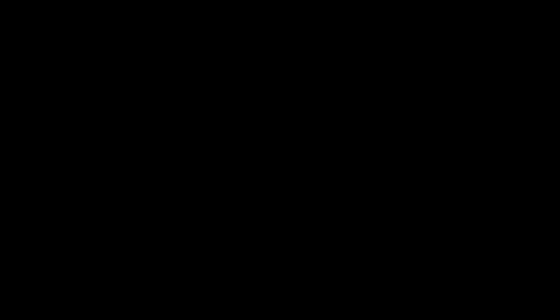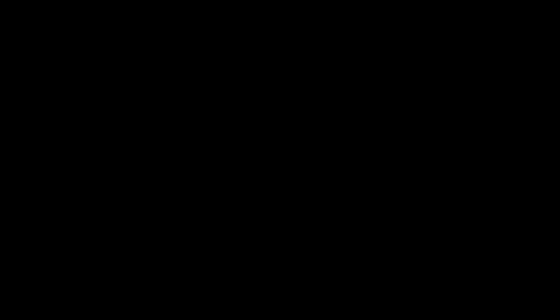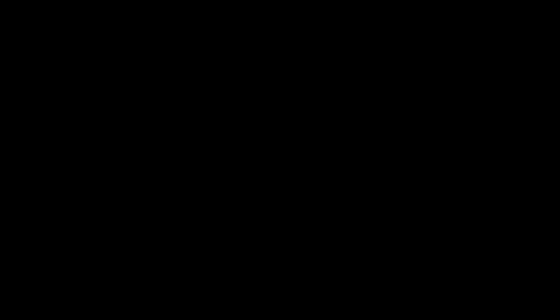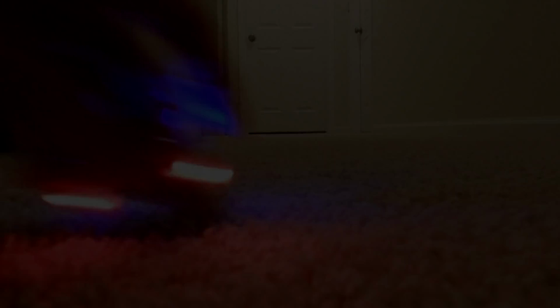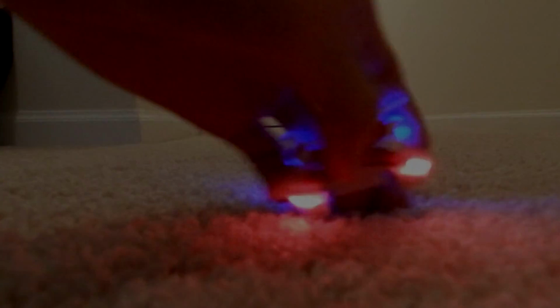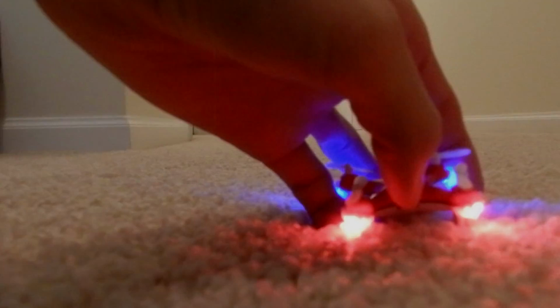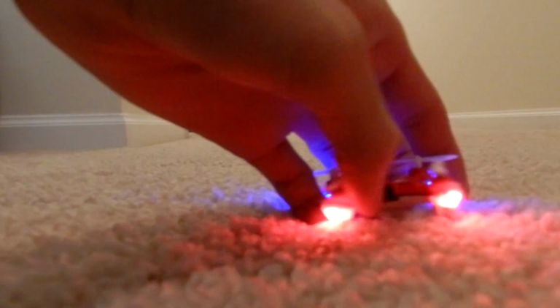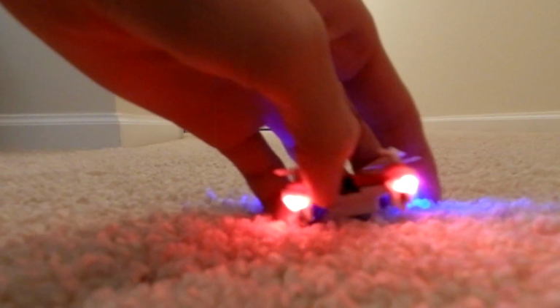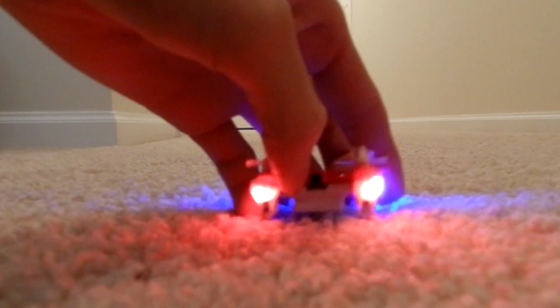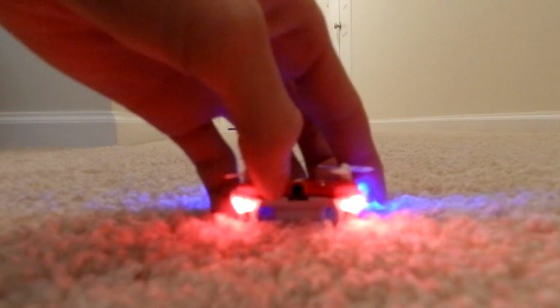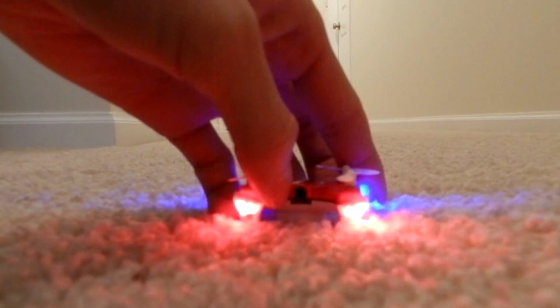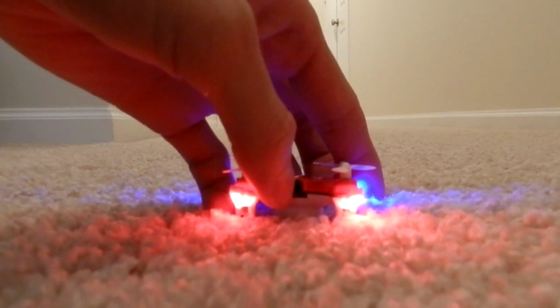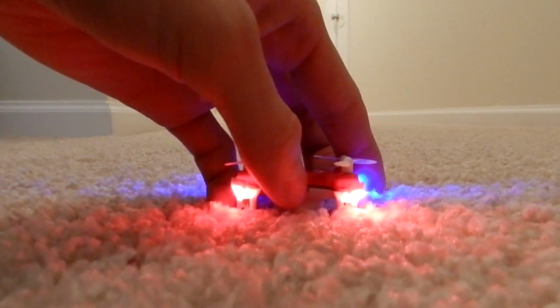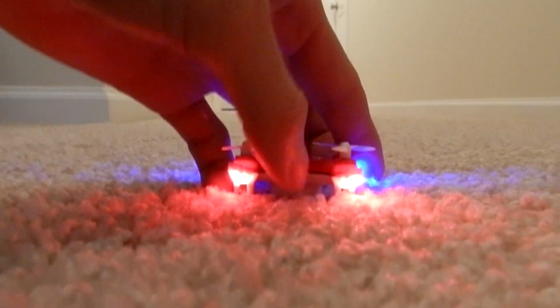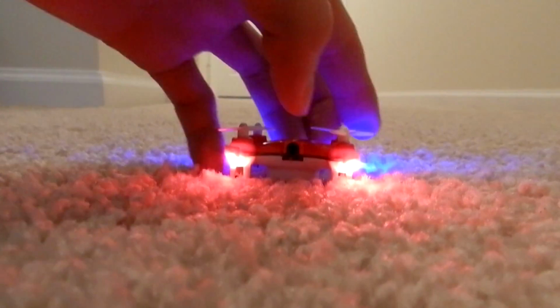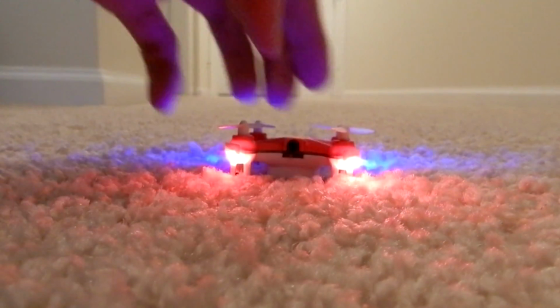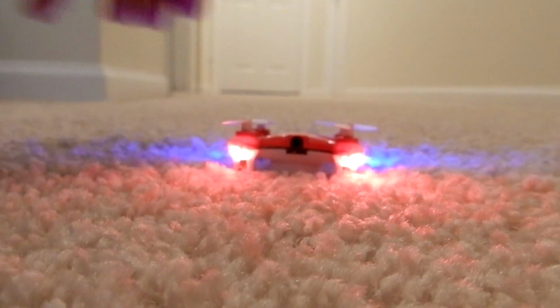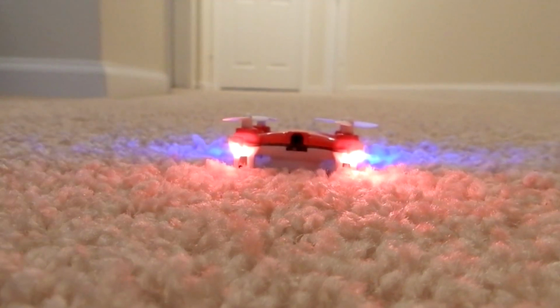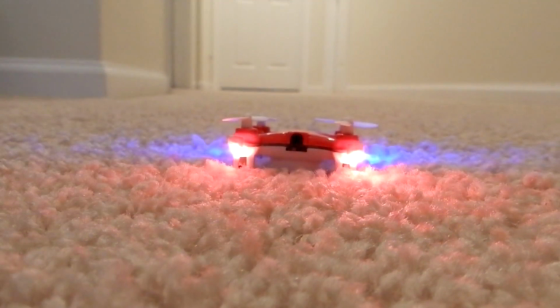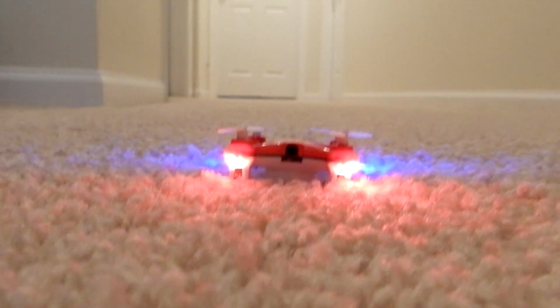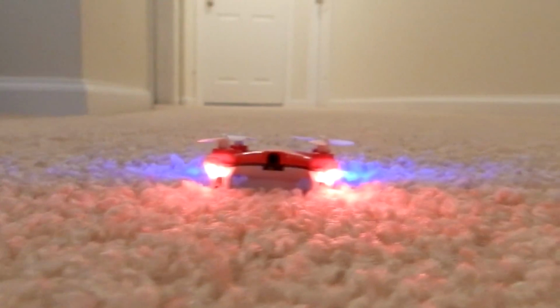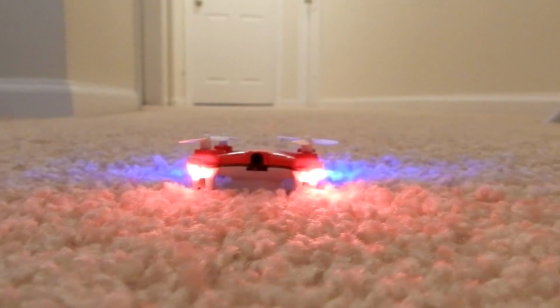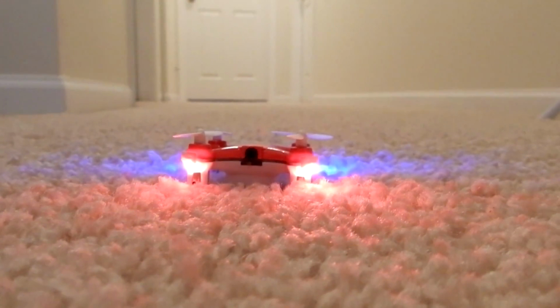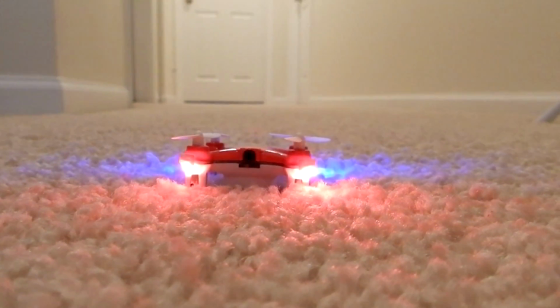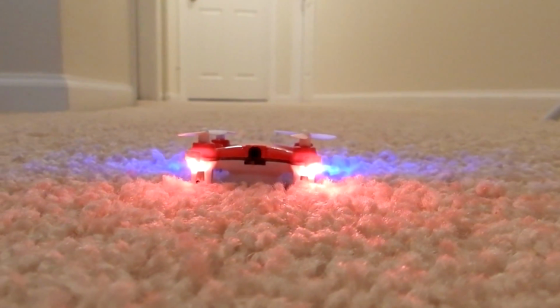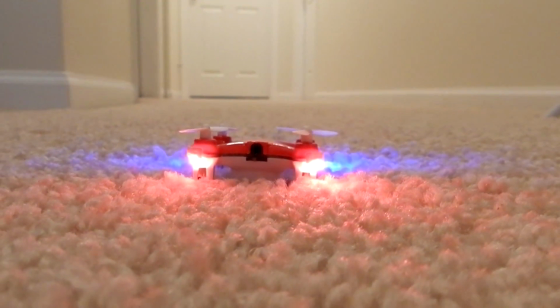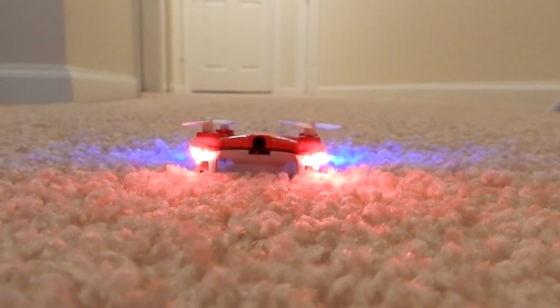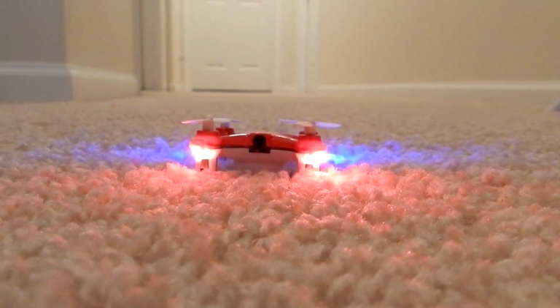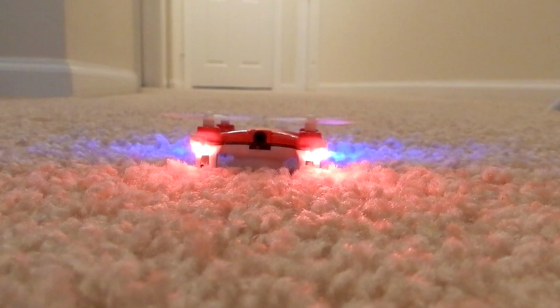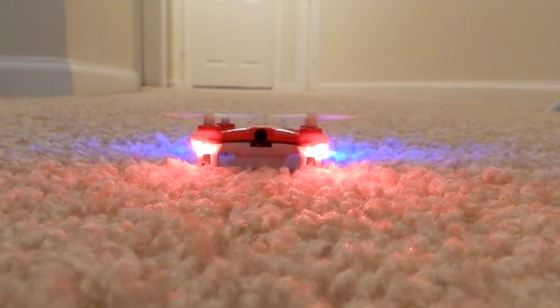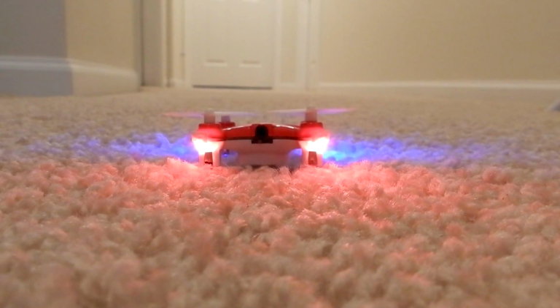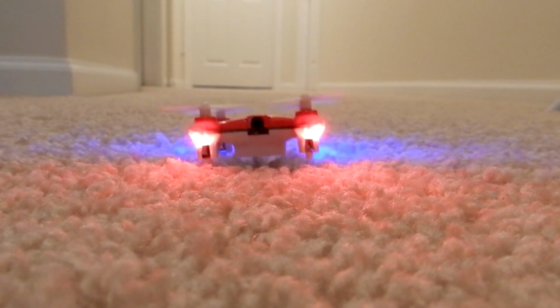Hey, what's up guys, this is TechWunny here and today we'll be taking a really quick look at this mini drone from Afunta.